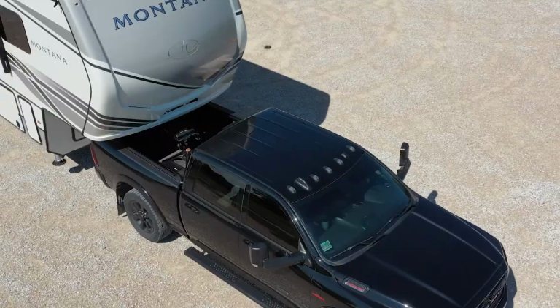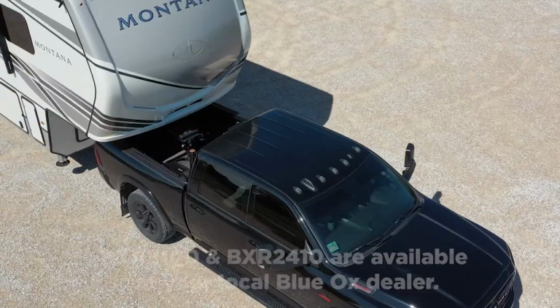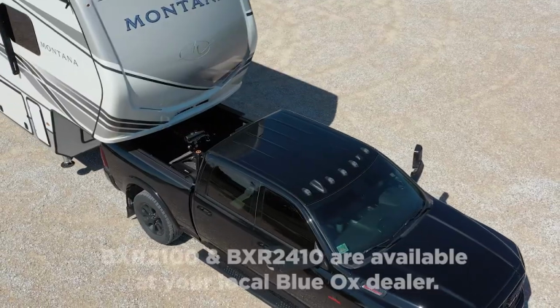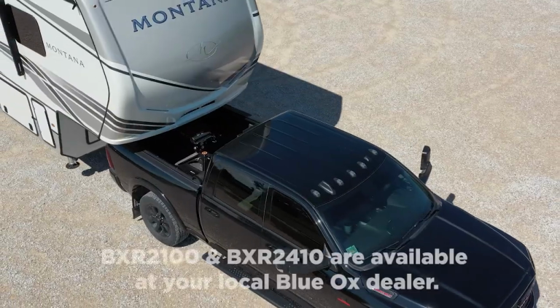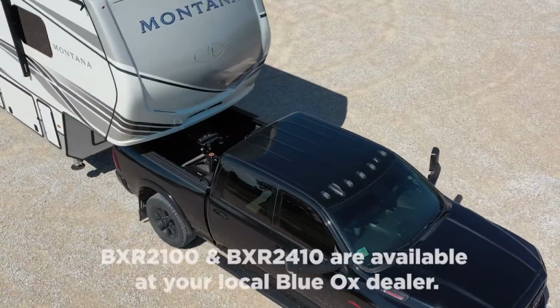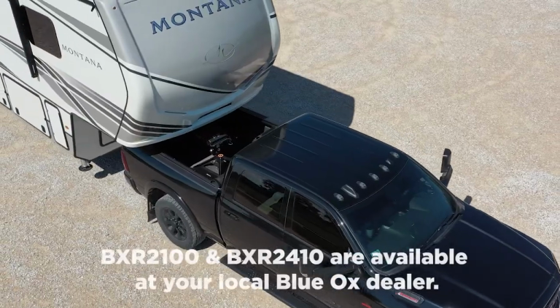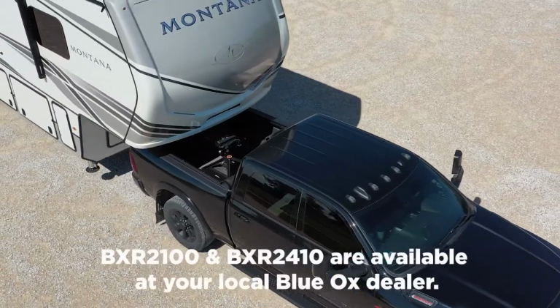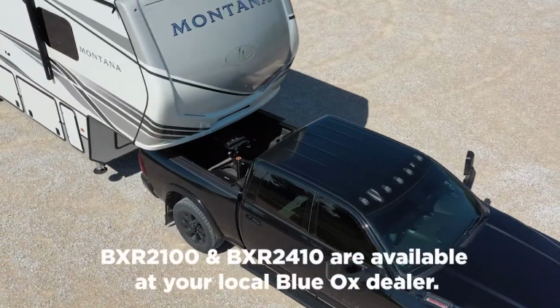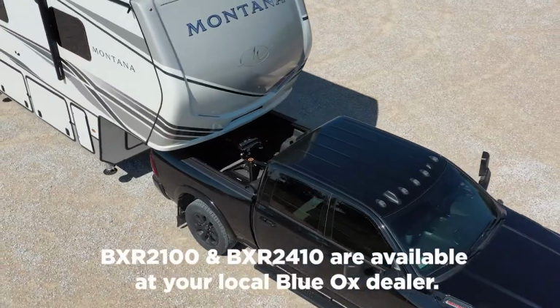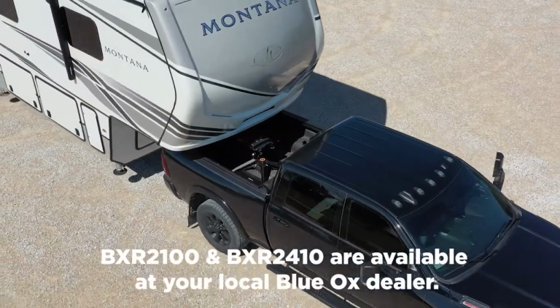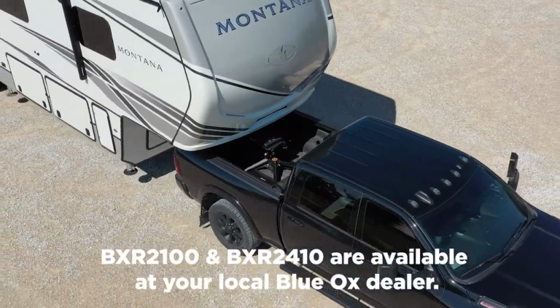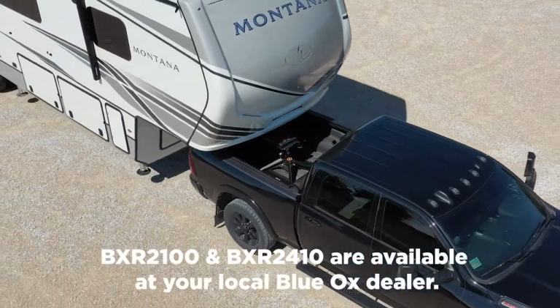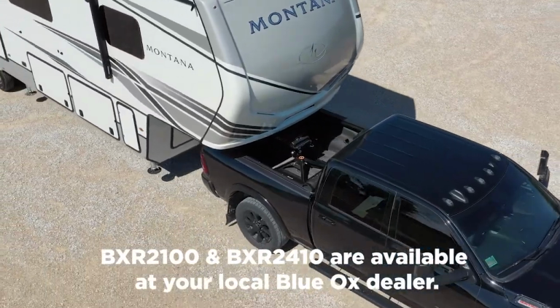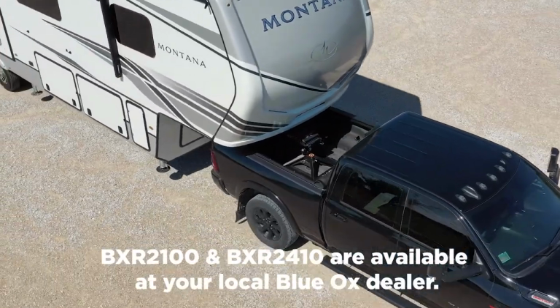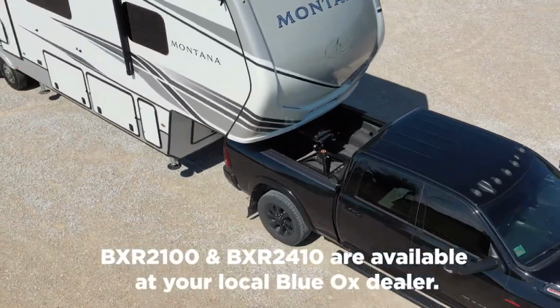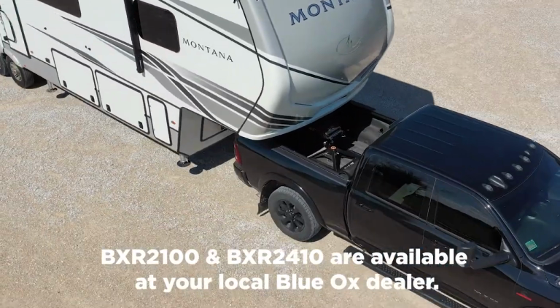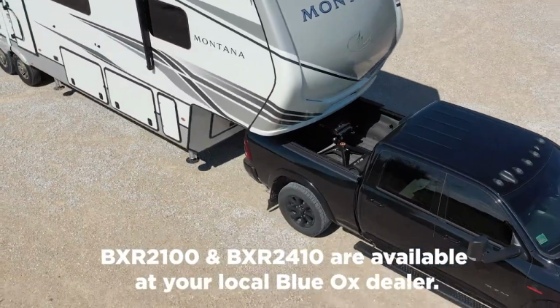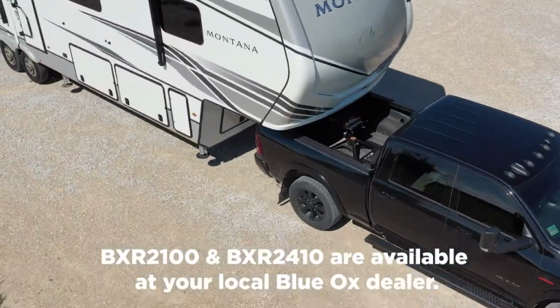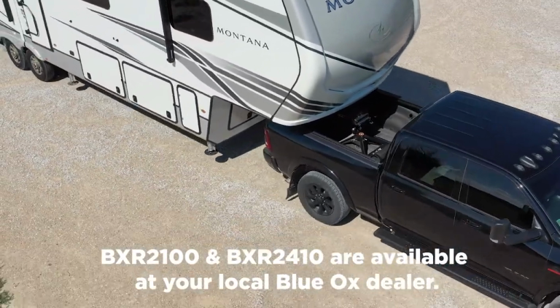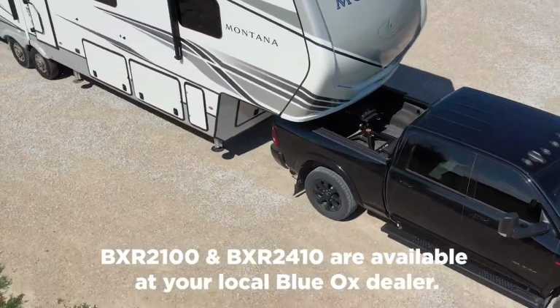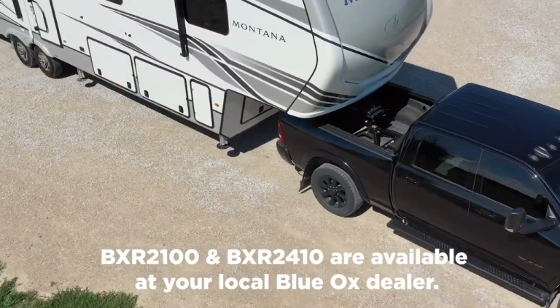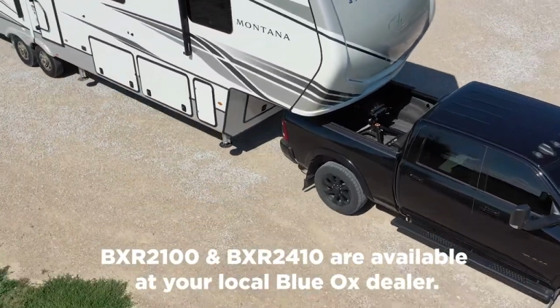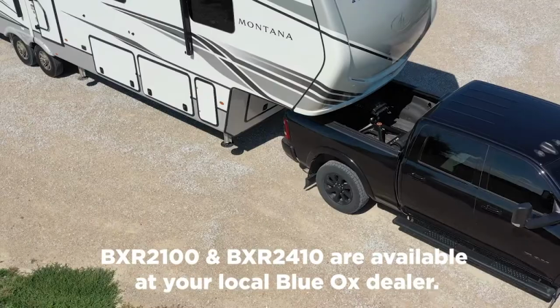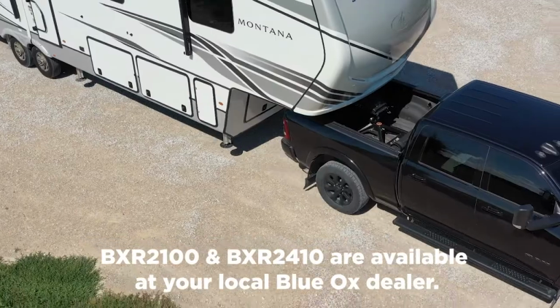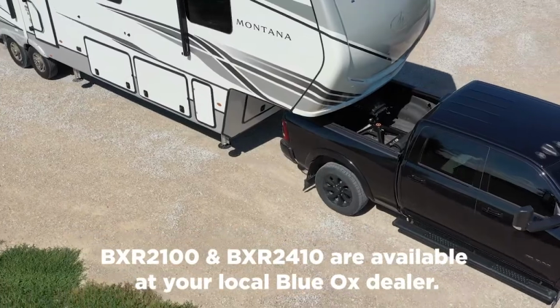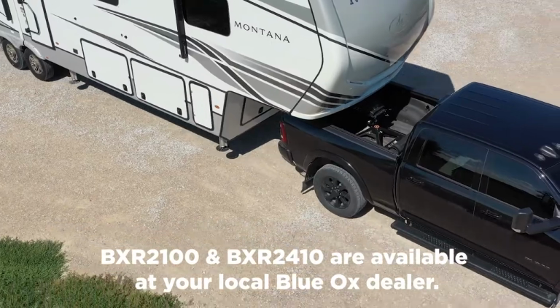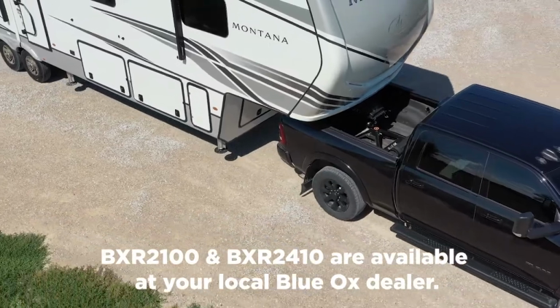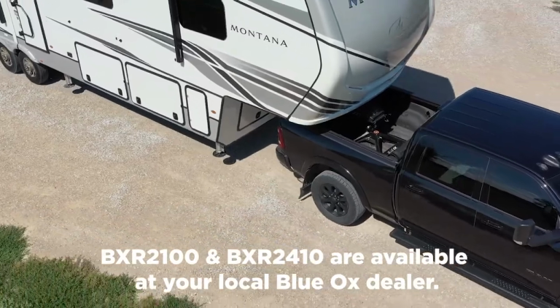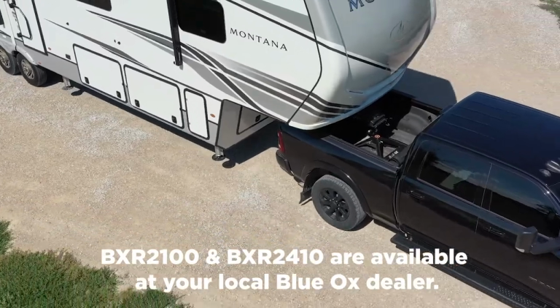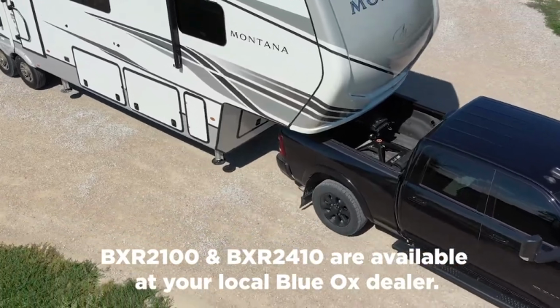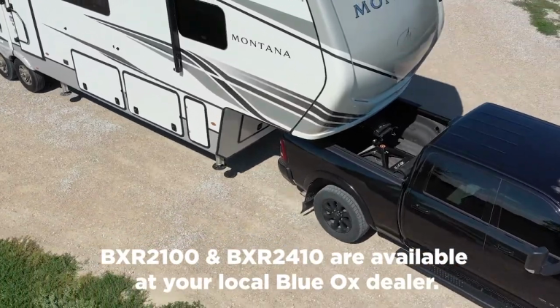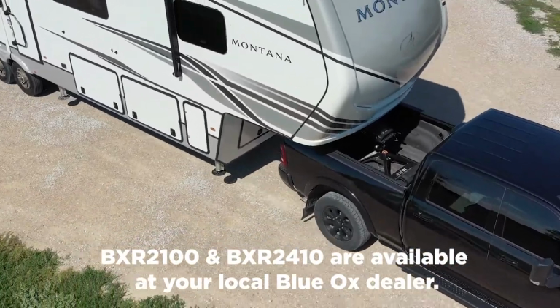The BXR2100 and BXR2410 are available at your local Blue Ox dealer.